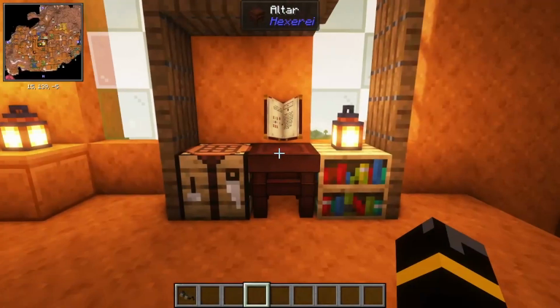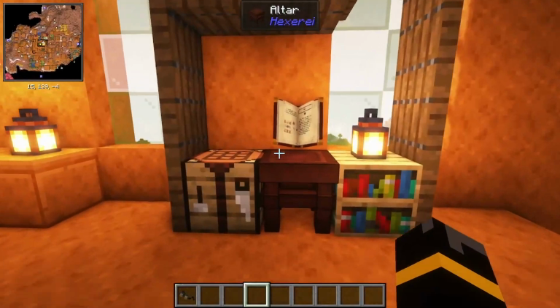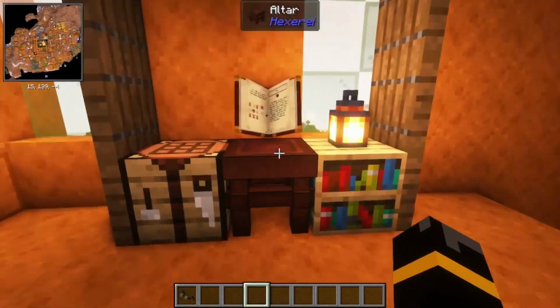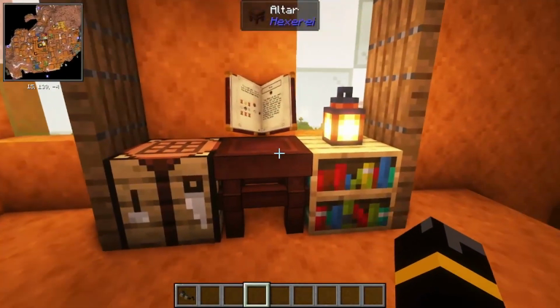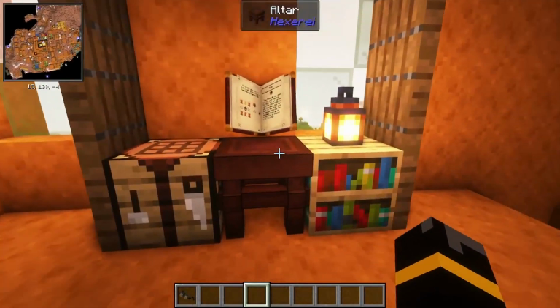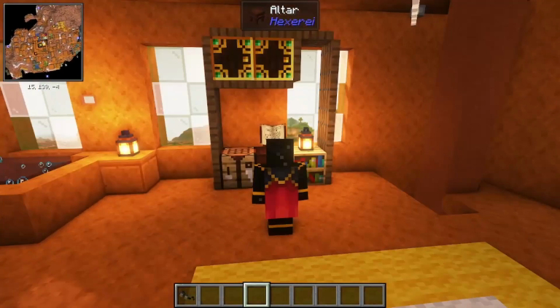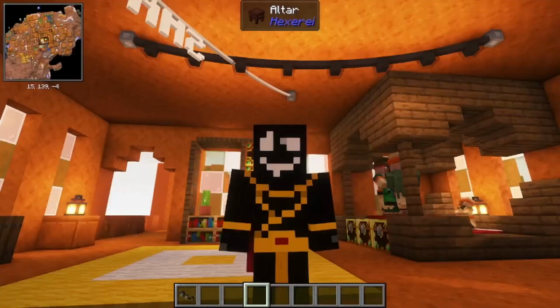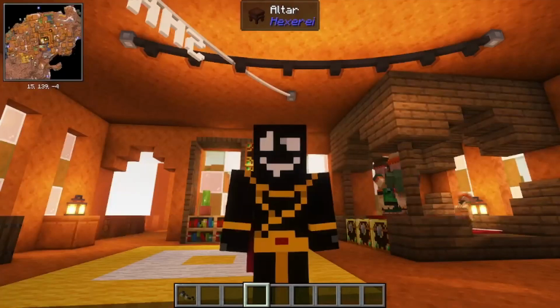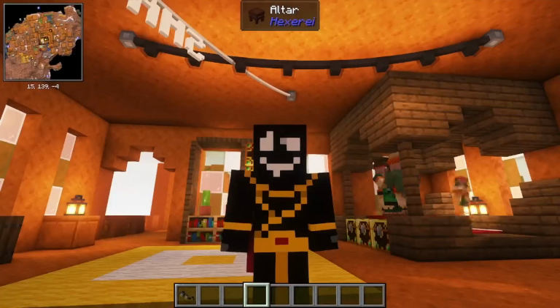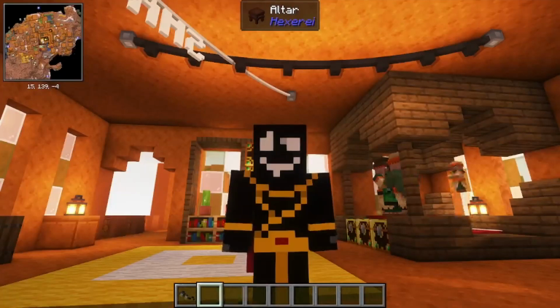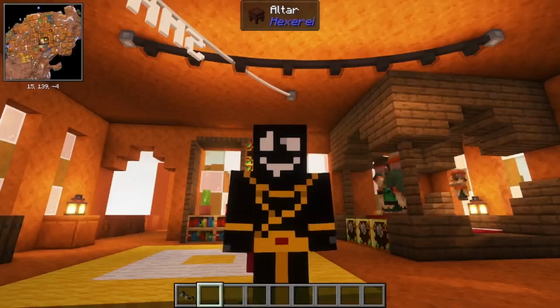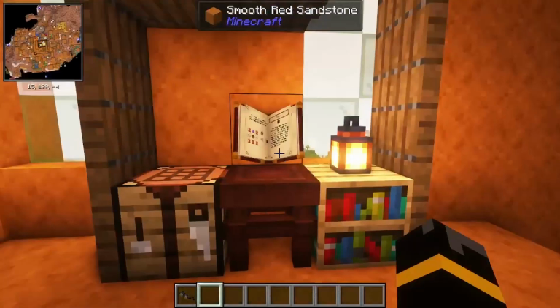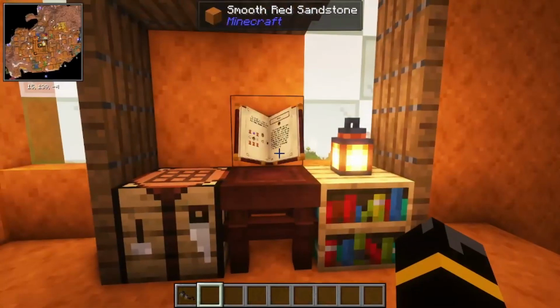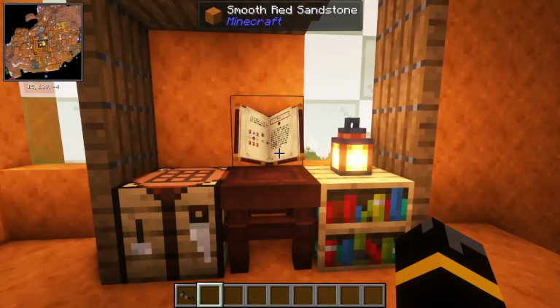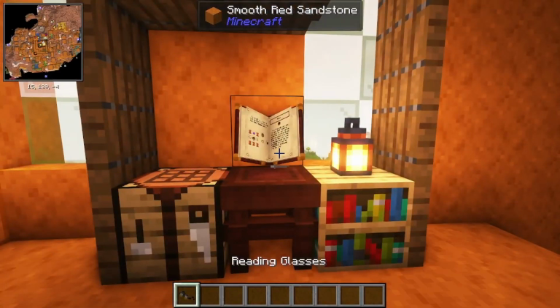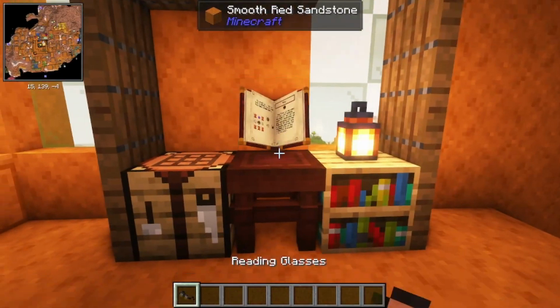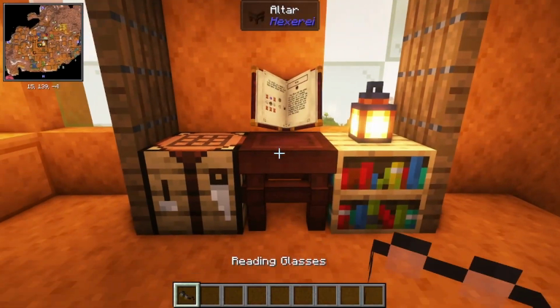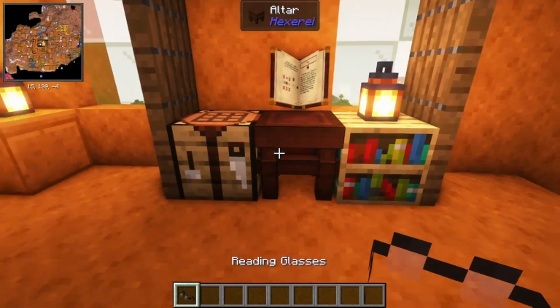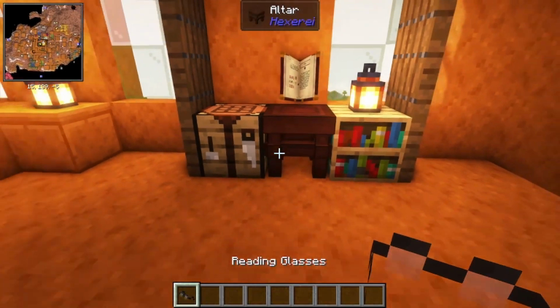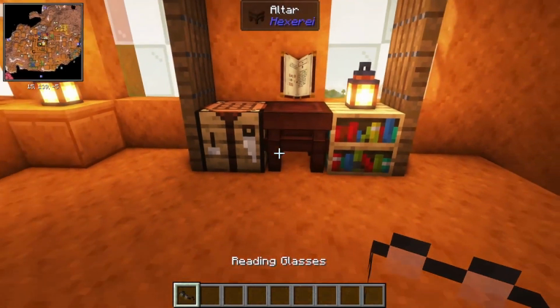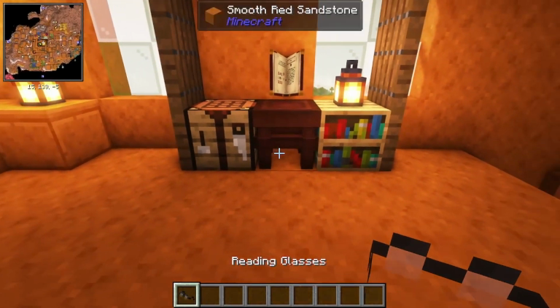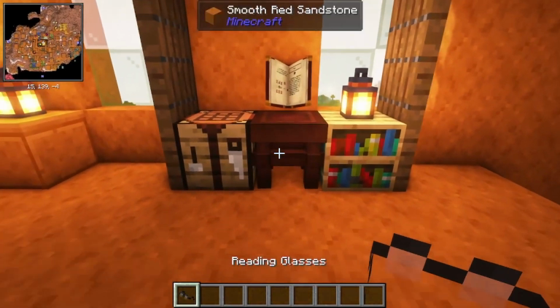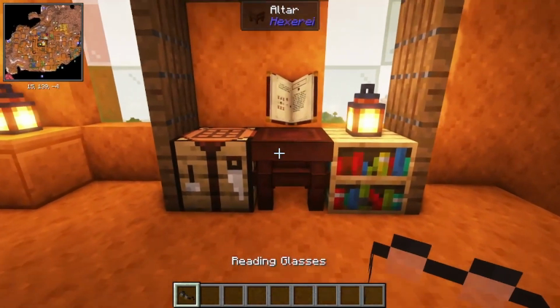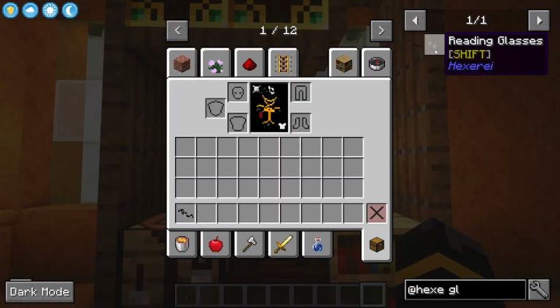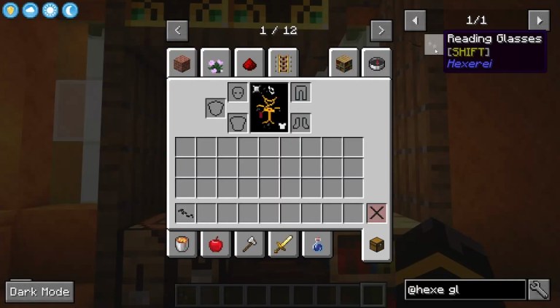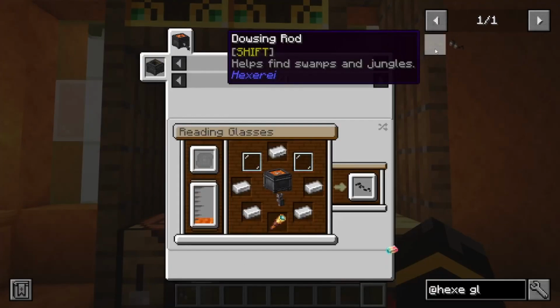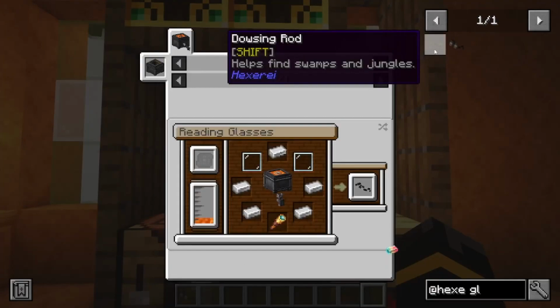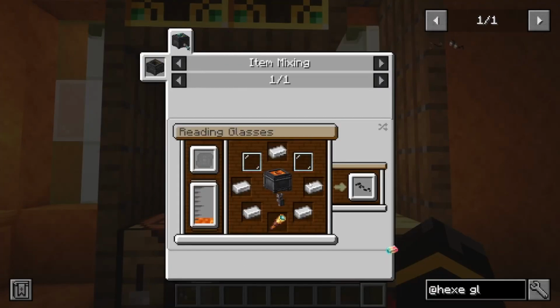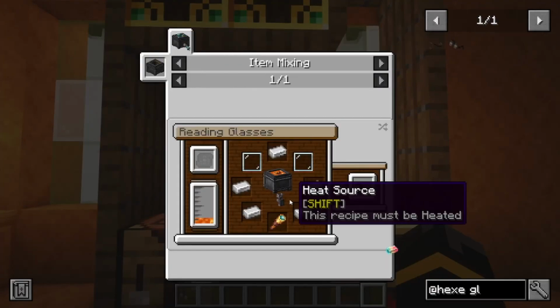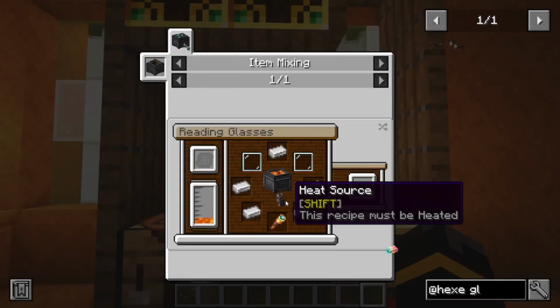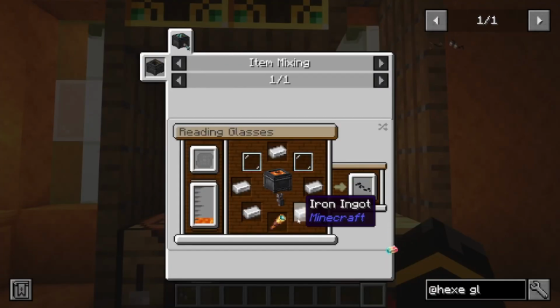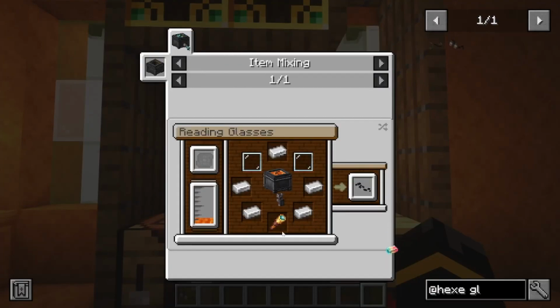Hey there, how you doing? Today we're going to get into reading glasses. Can I show you the recipe? Yeah.